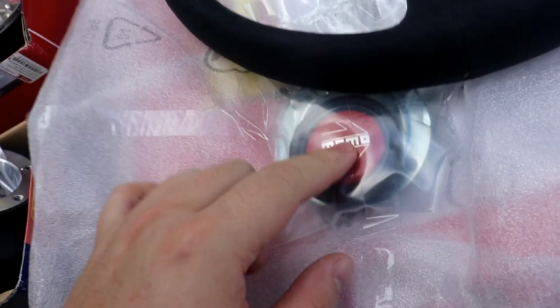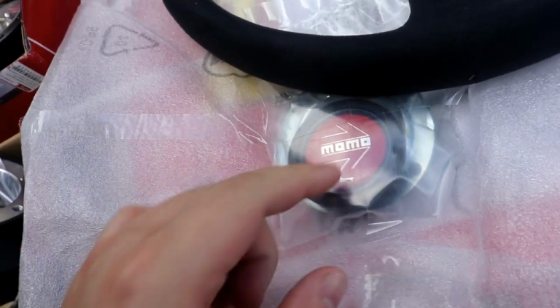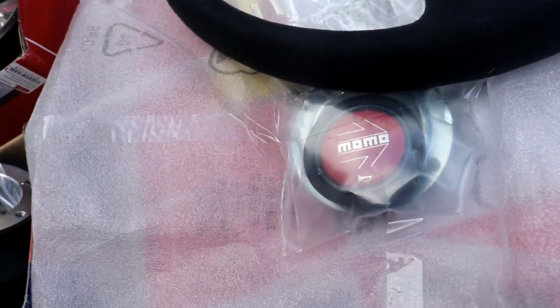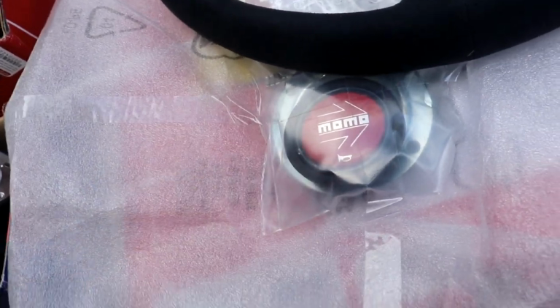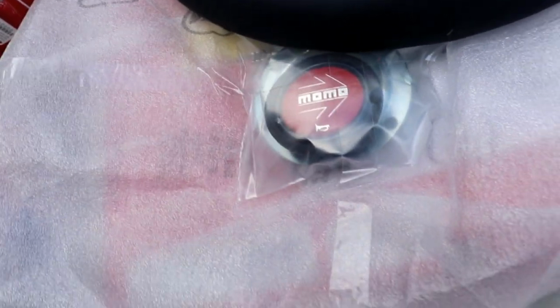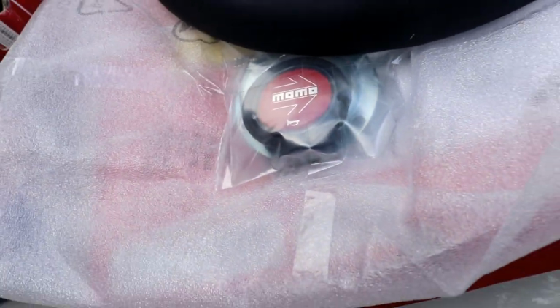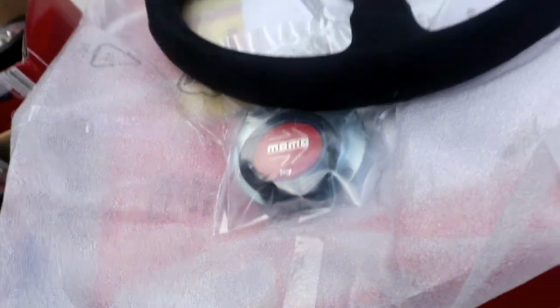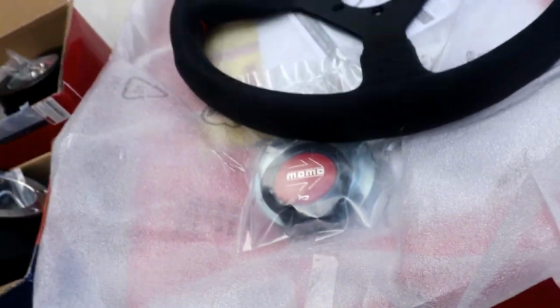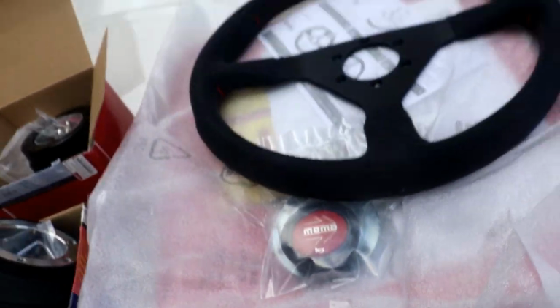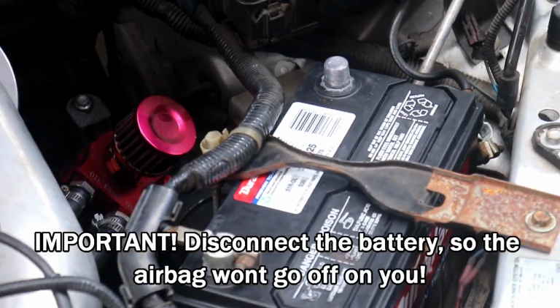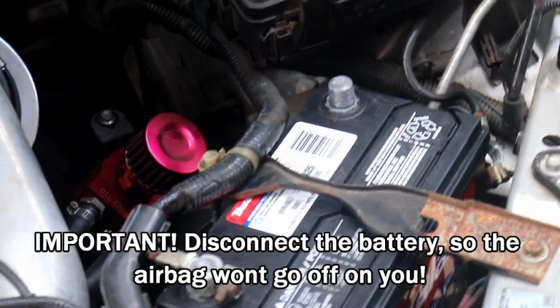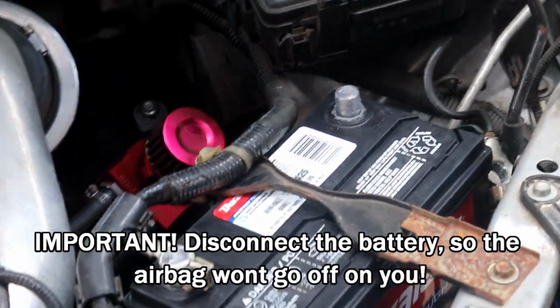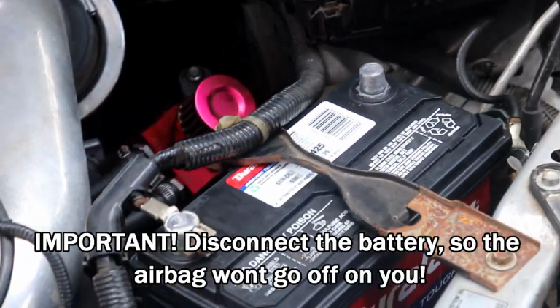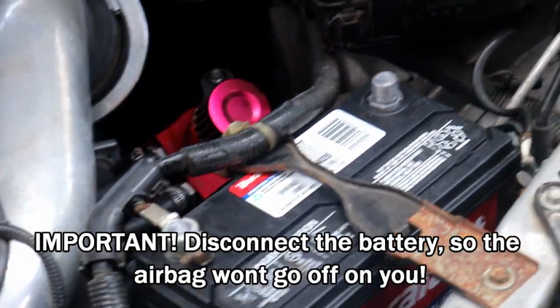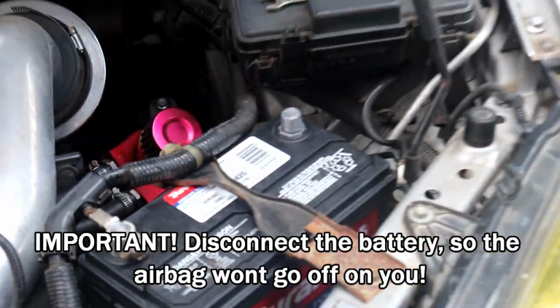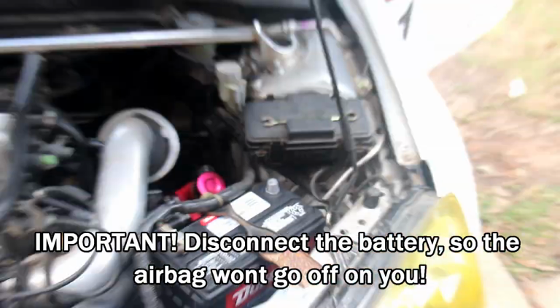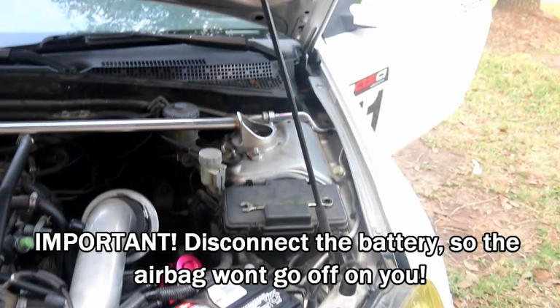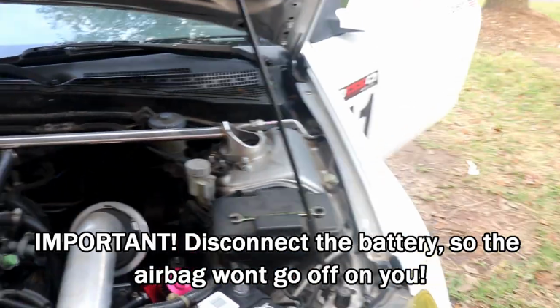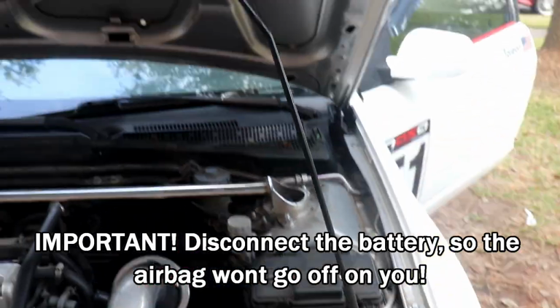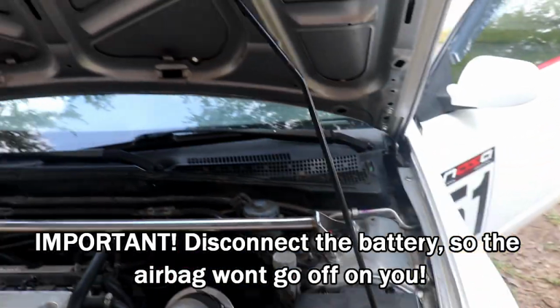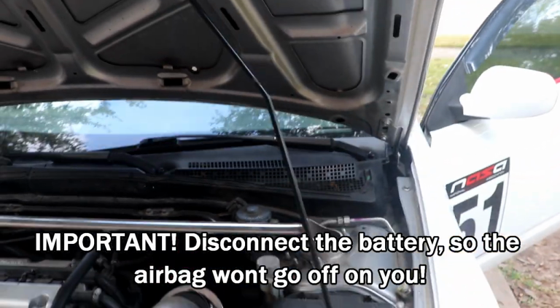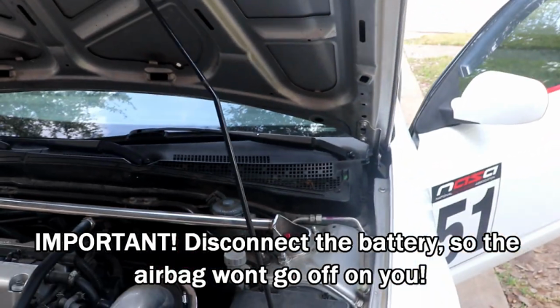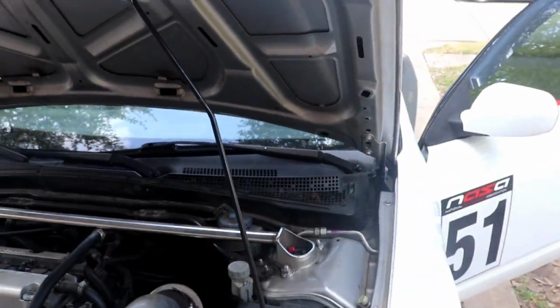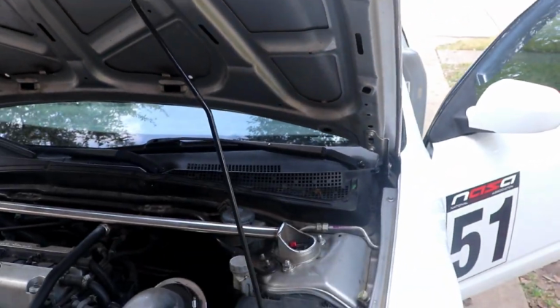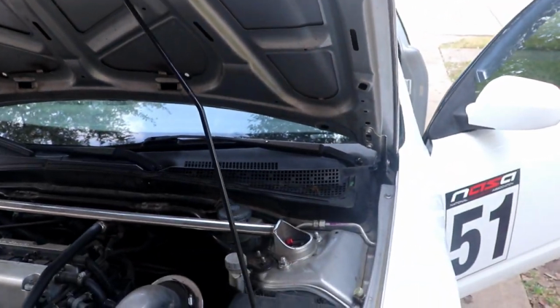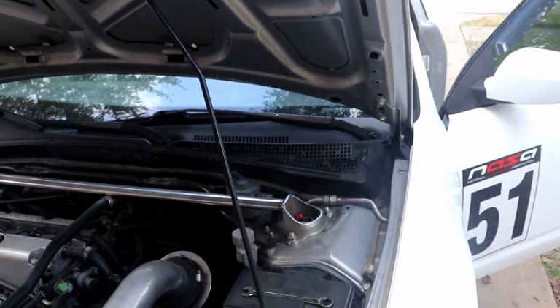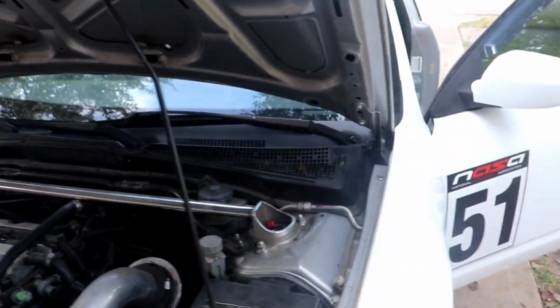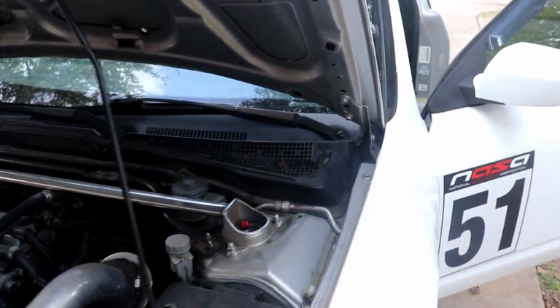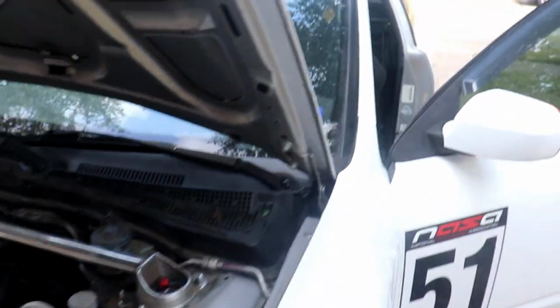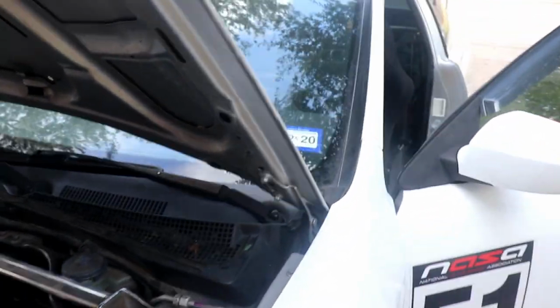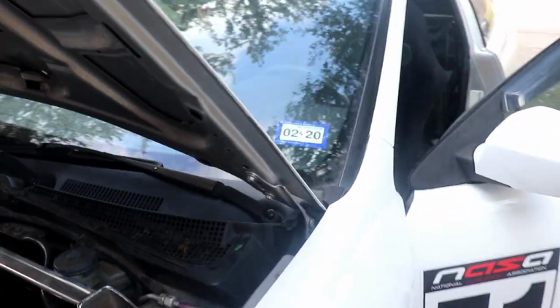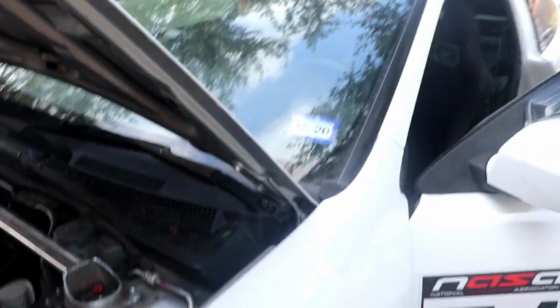Here's that Momo Monte Carlo in Alcantara with a red button. I've already disconnected the battery and now I'm just going to go ahead and start taking apart the steering wheel.